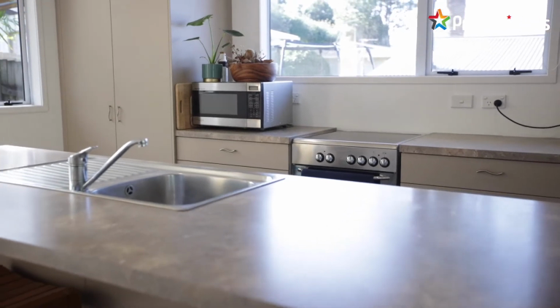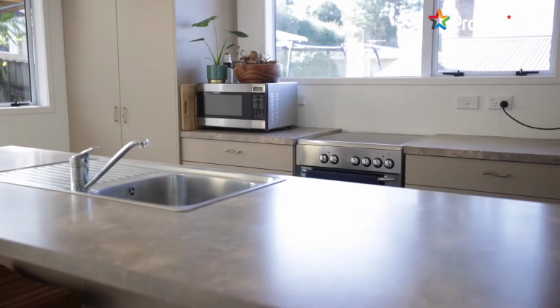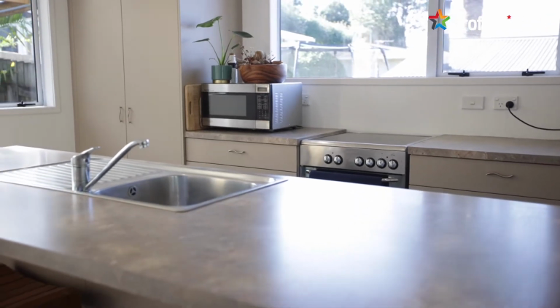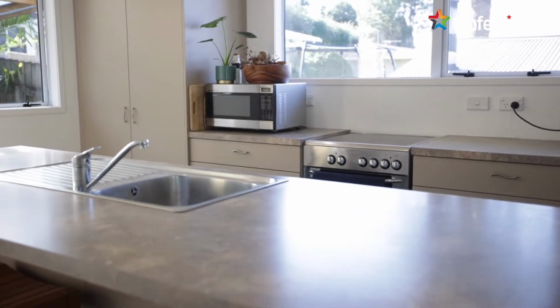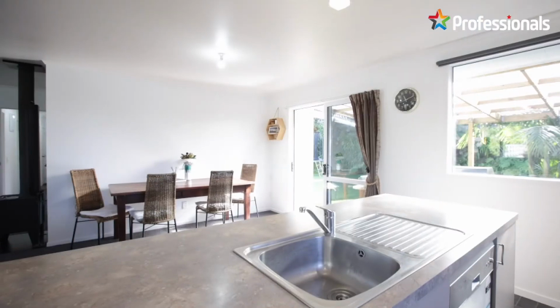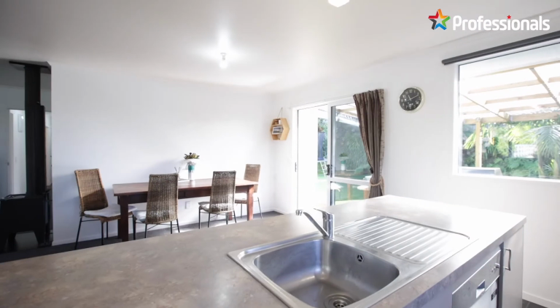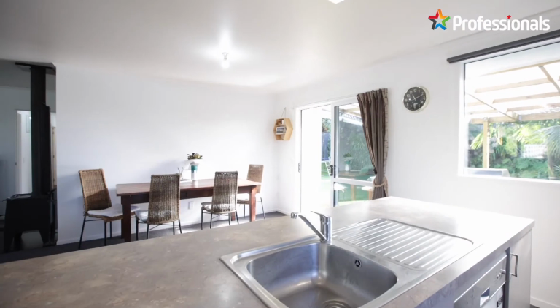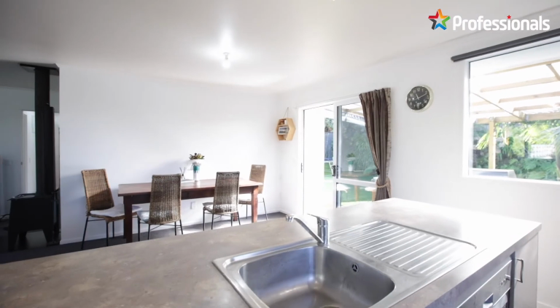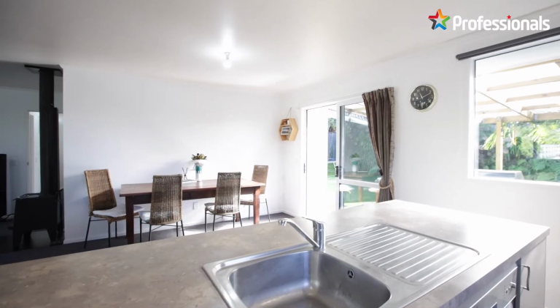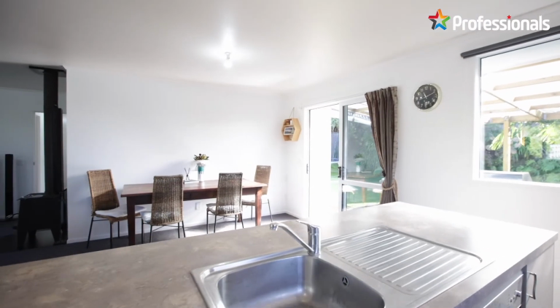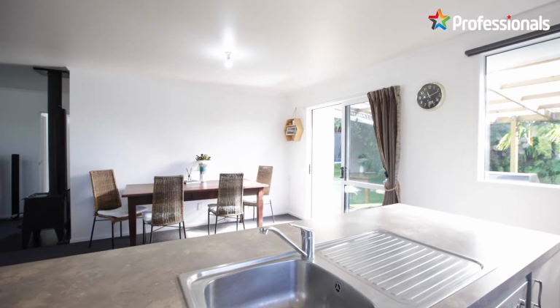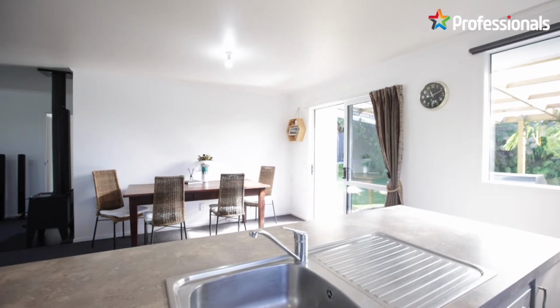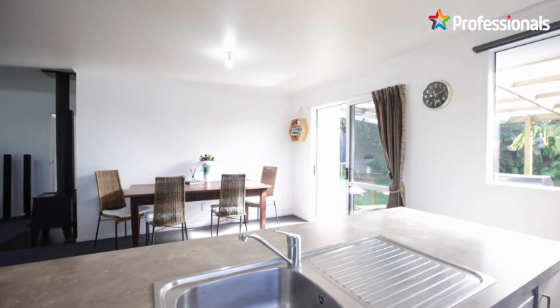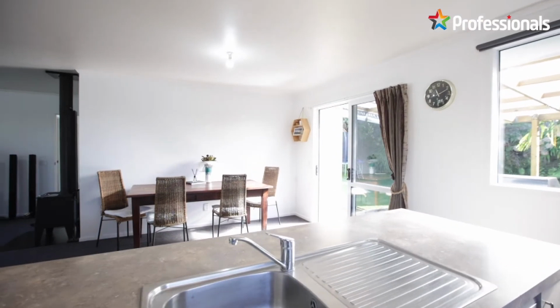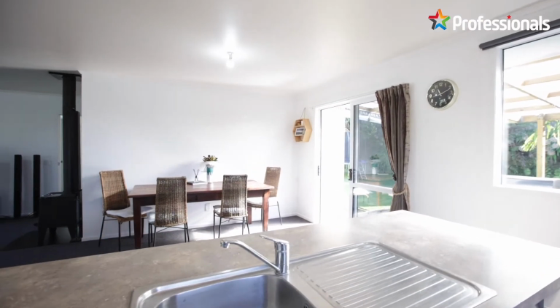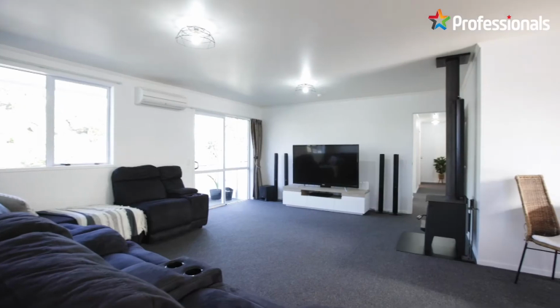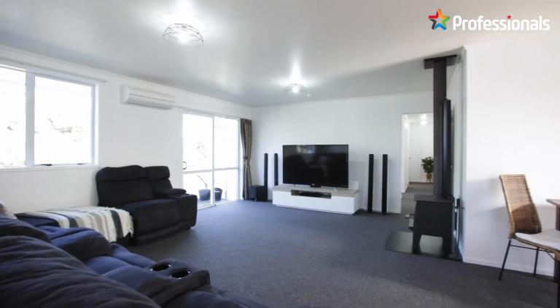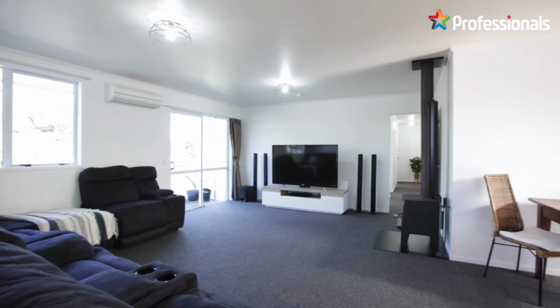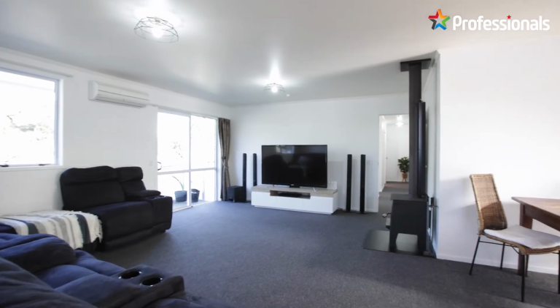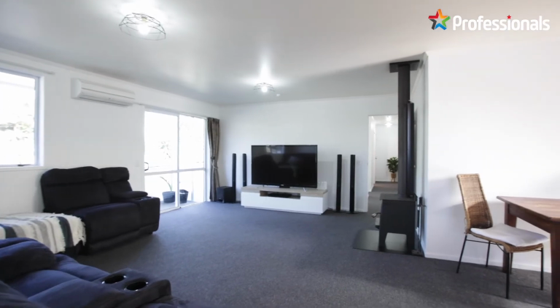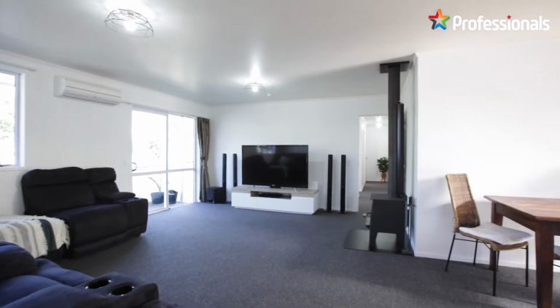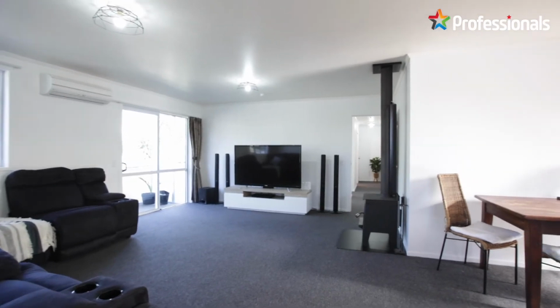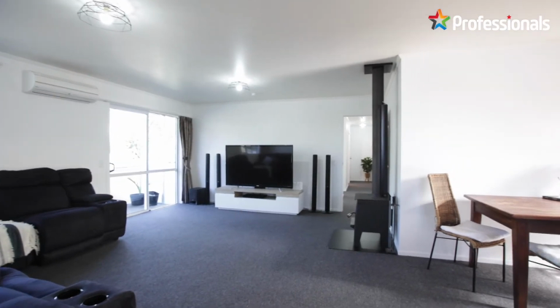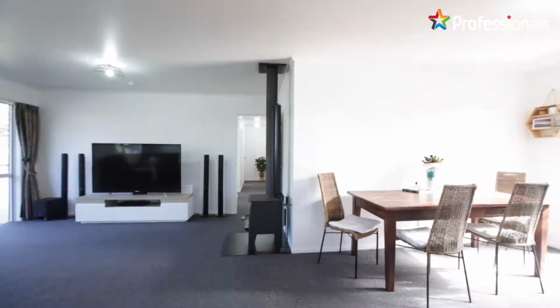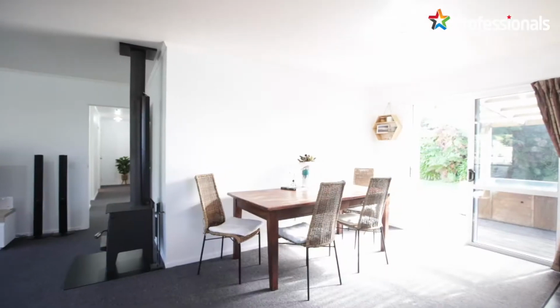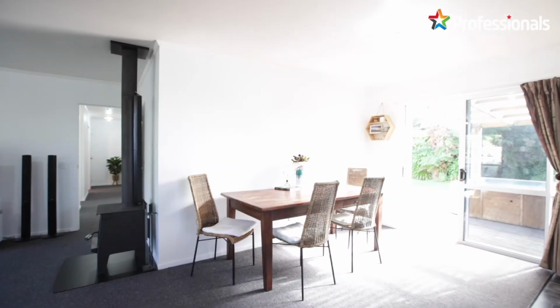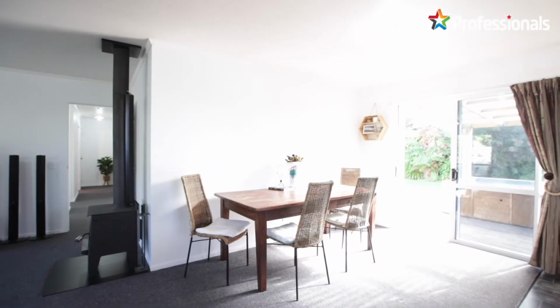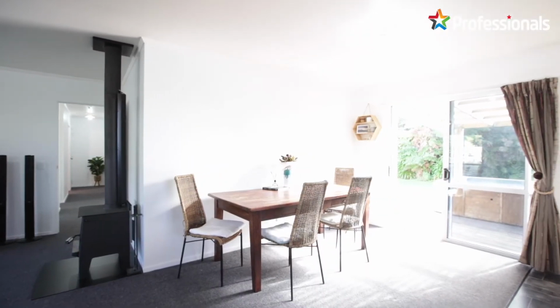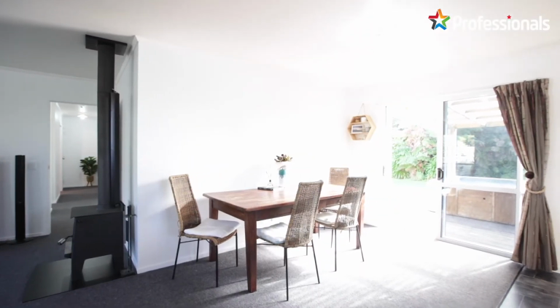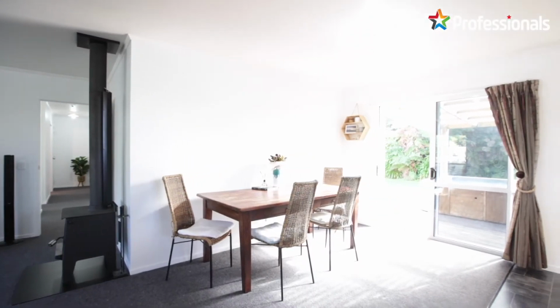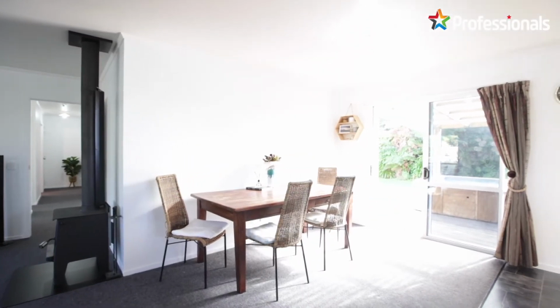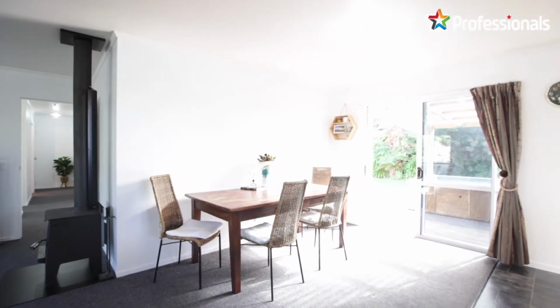A newly installed fireplace in conjunction with a heat pump and double glazed windows ensures that your home will stay cozy and snug throughout those chilly winter days.